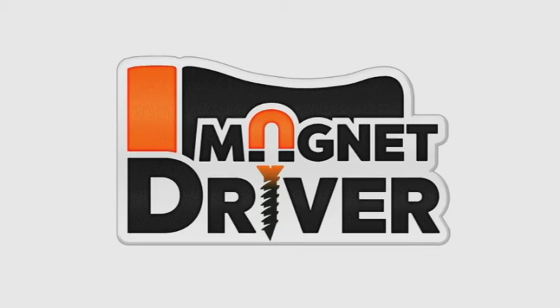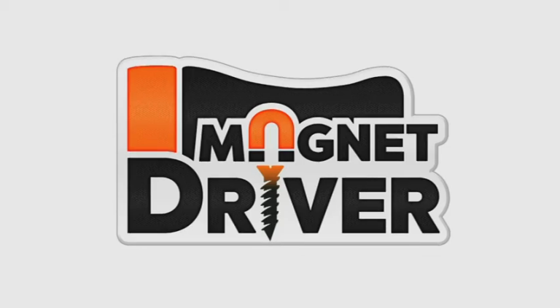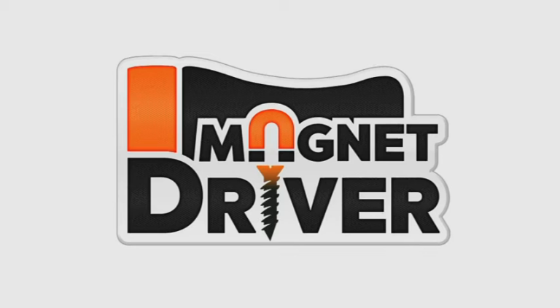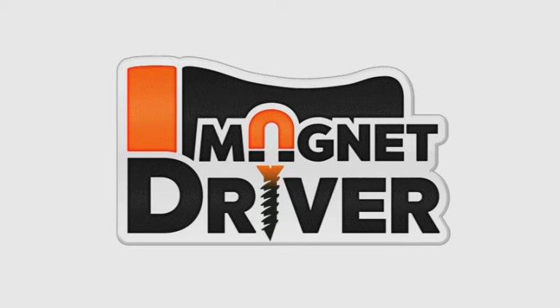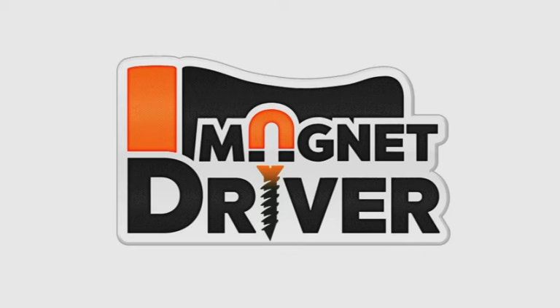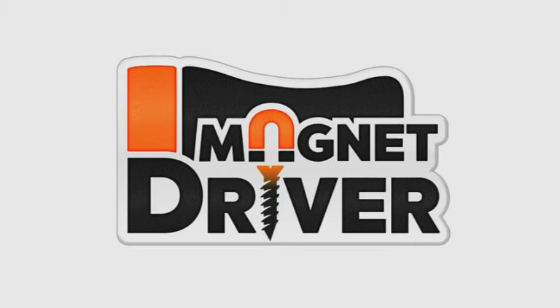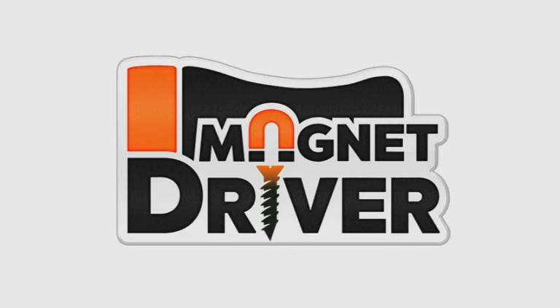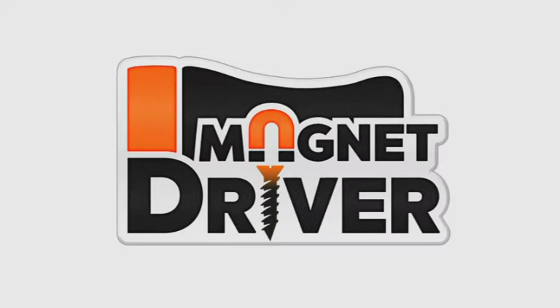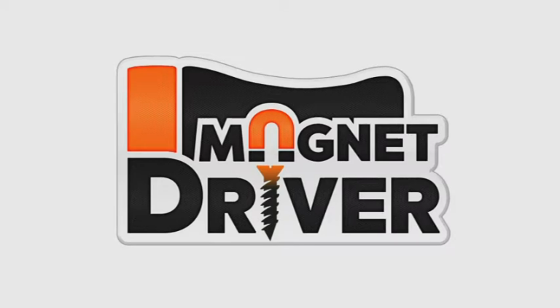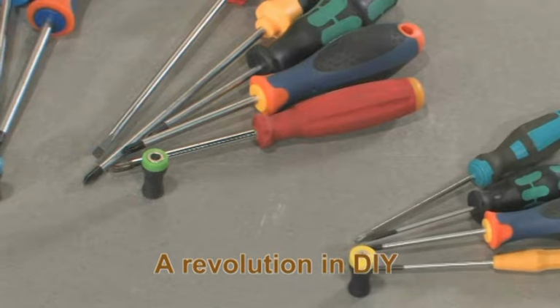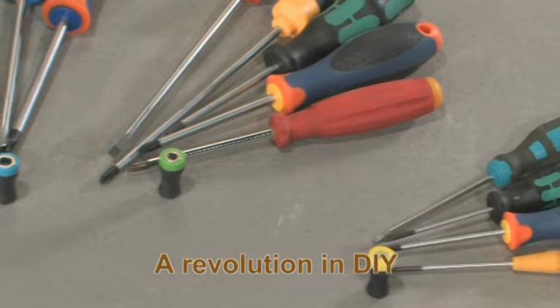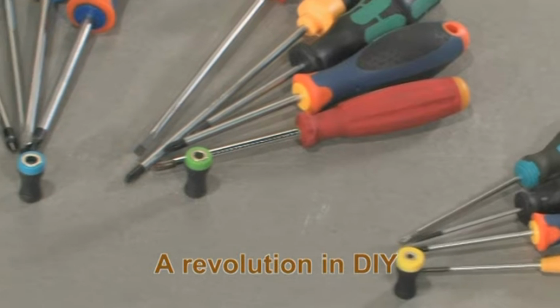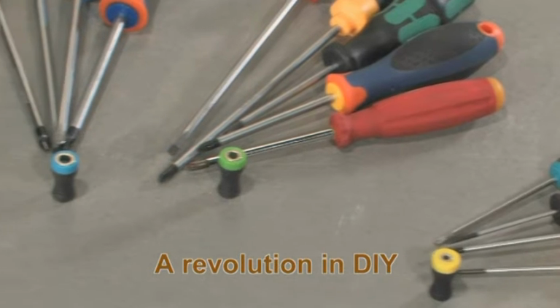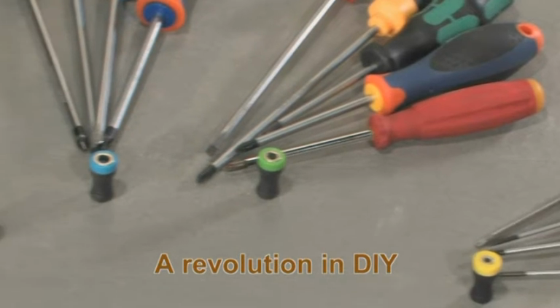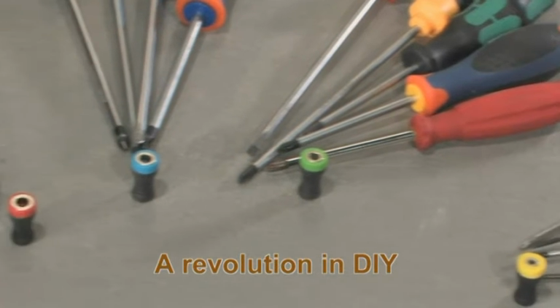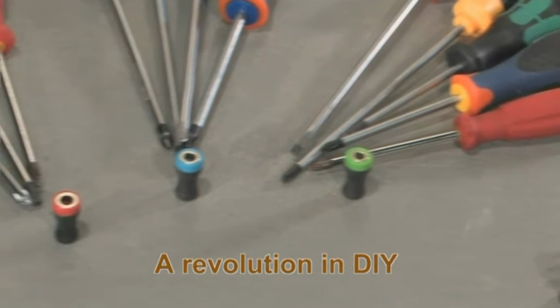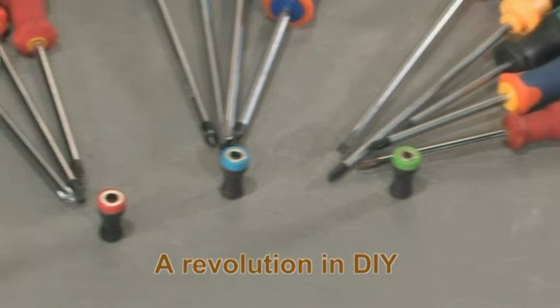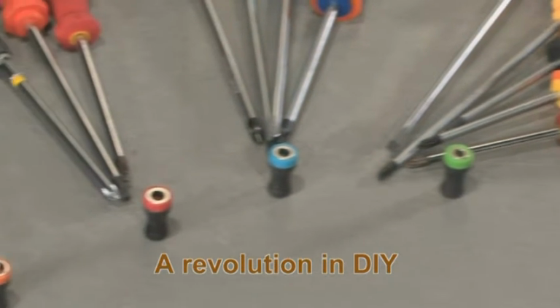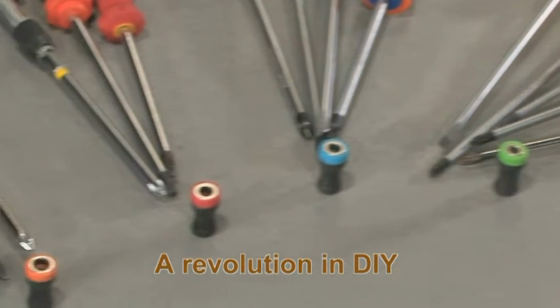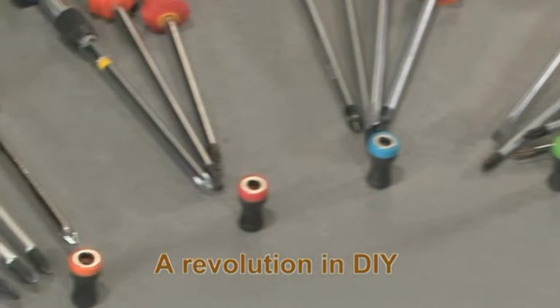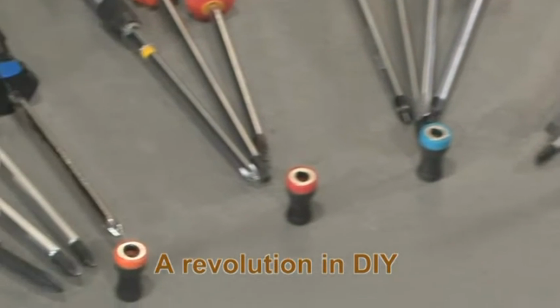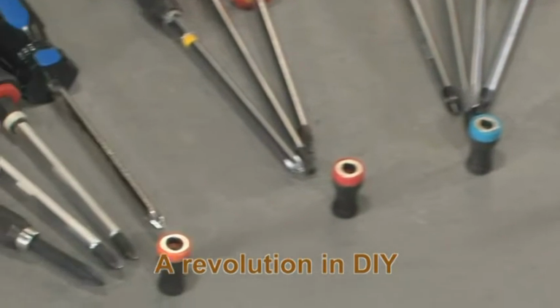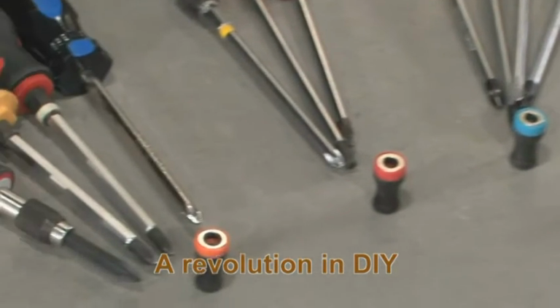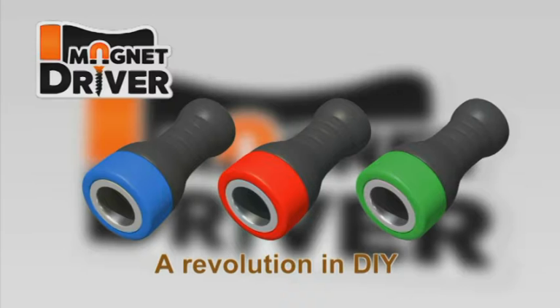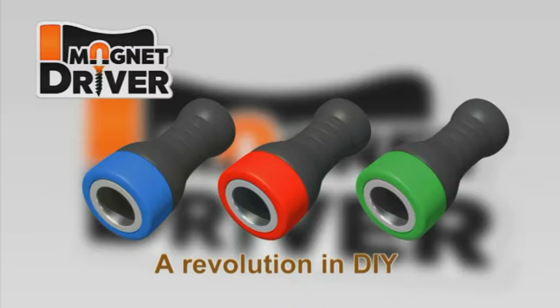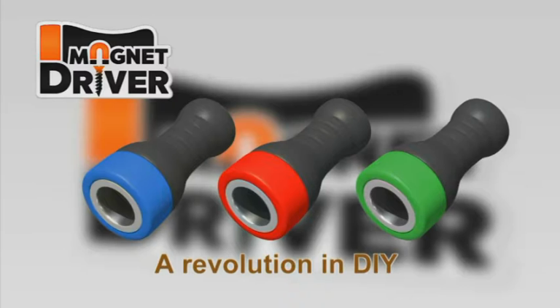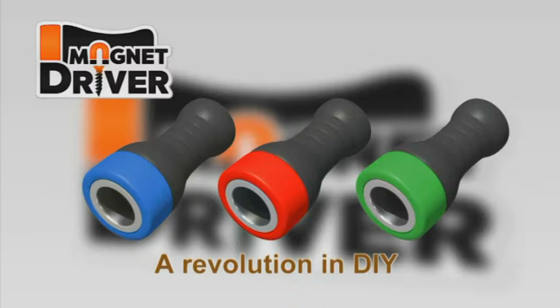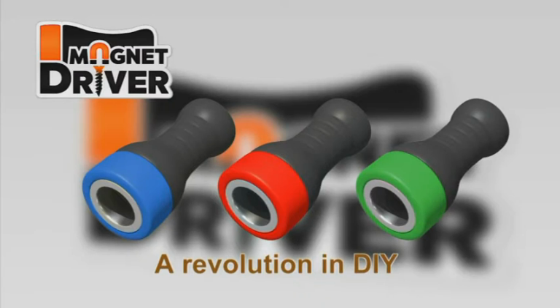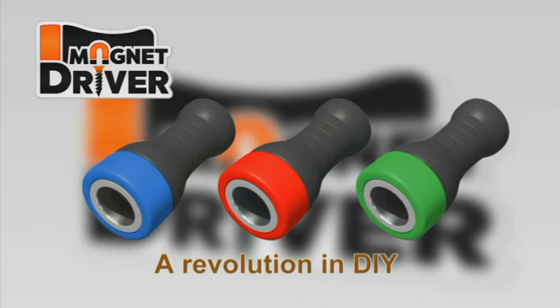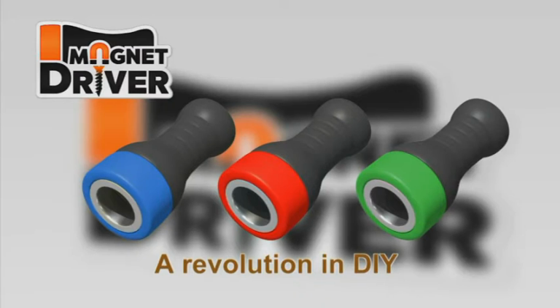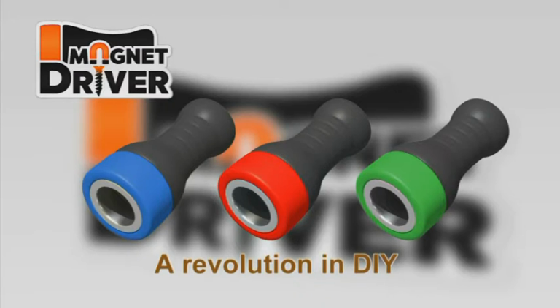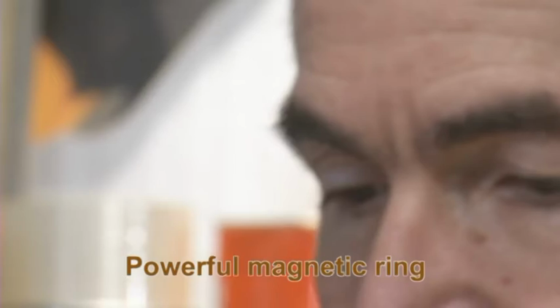Introducing Magnet Driver, the latest award-winning innovation in the world of DIY.